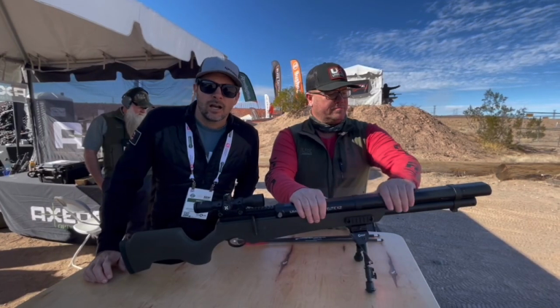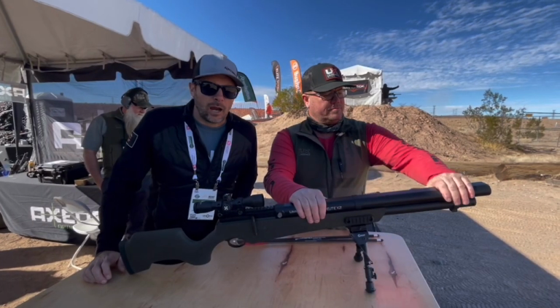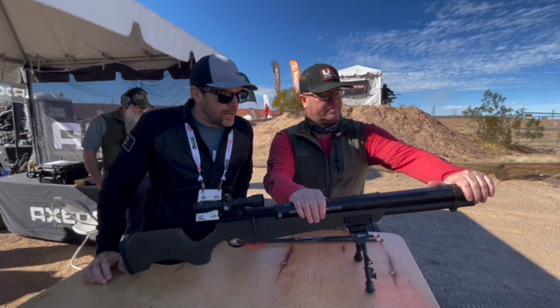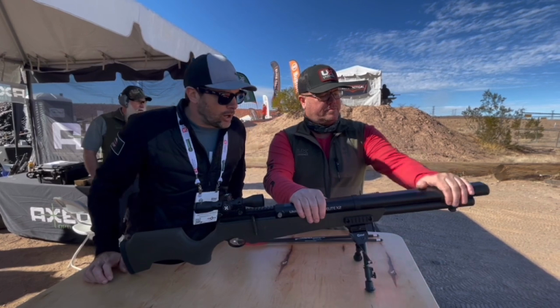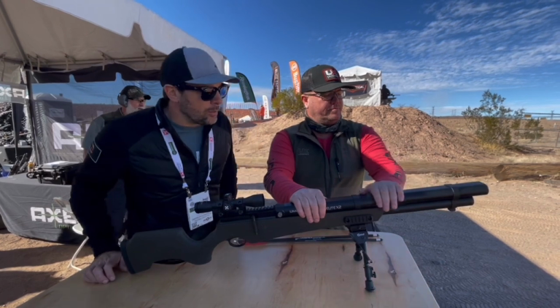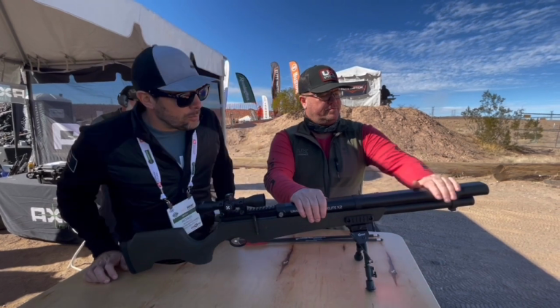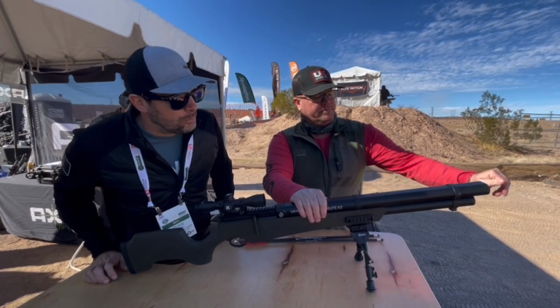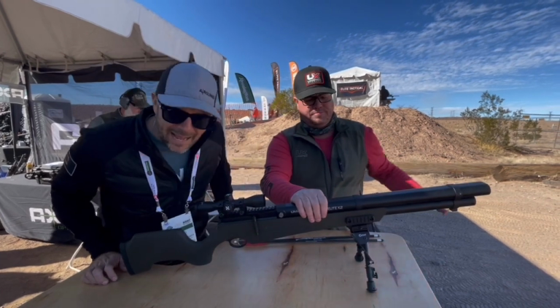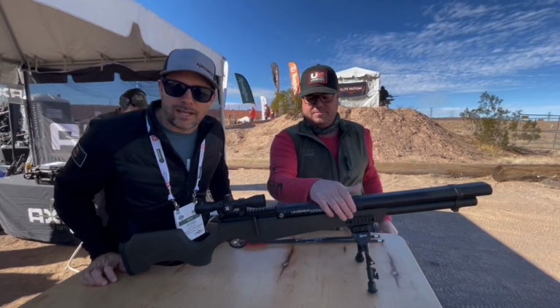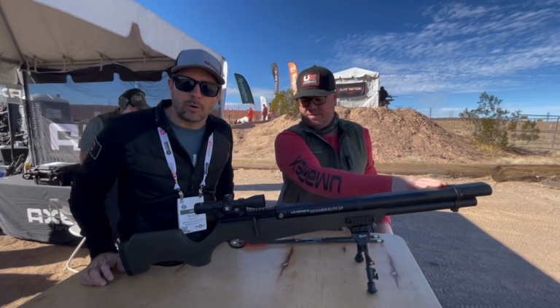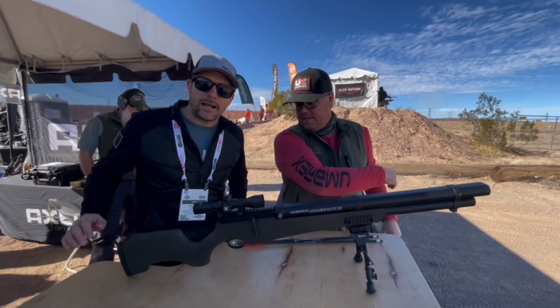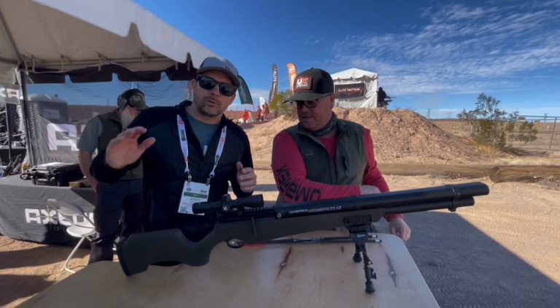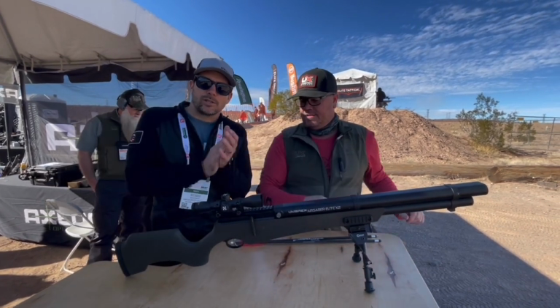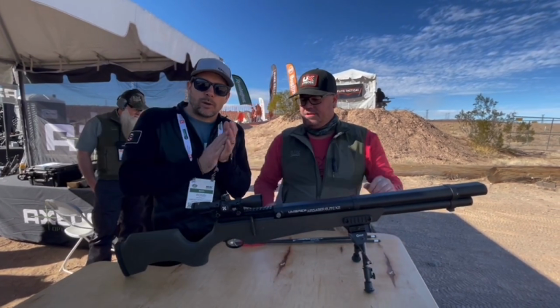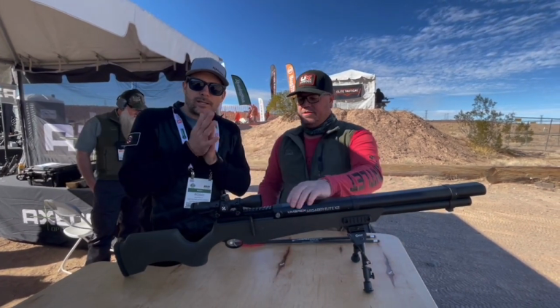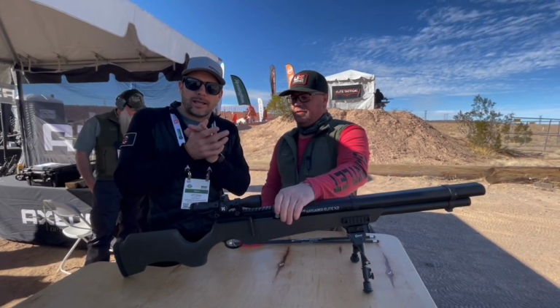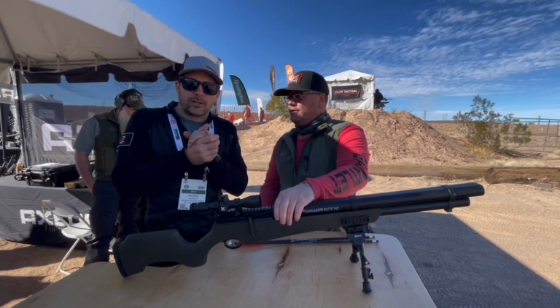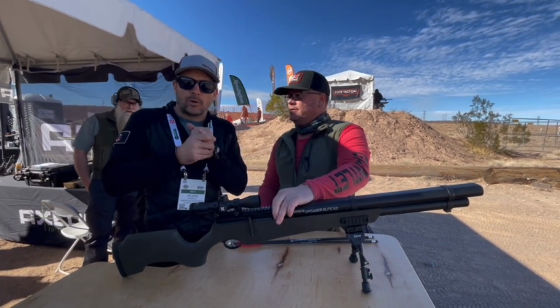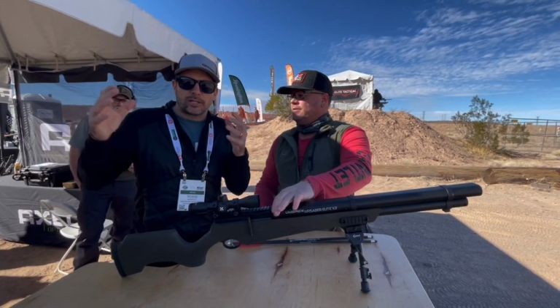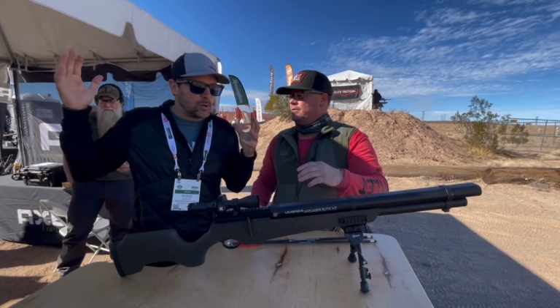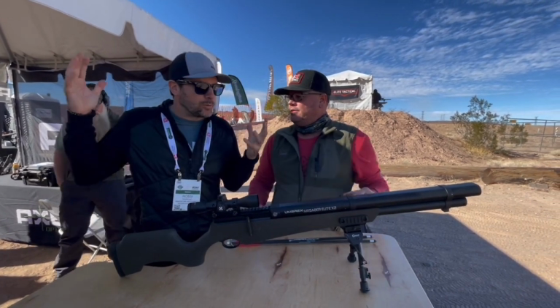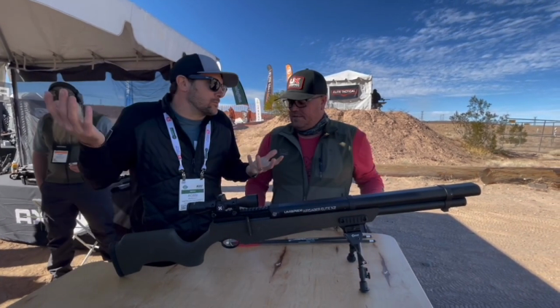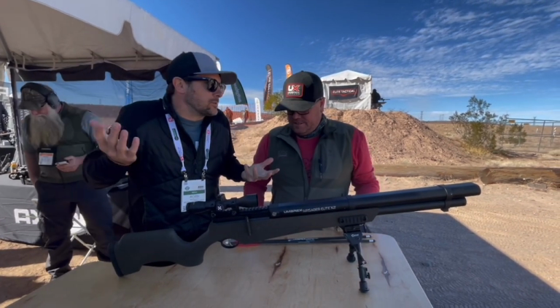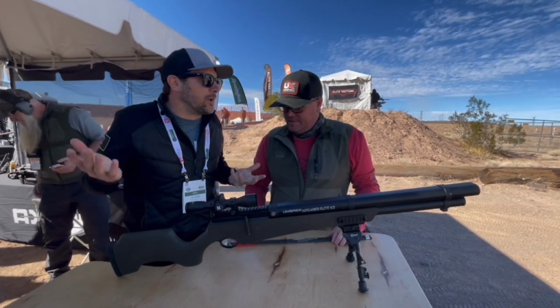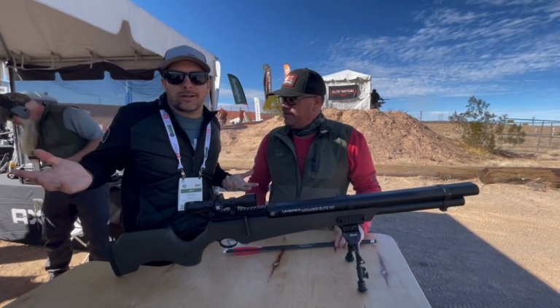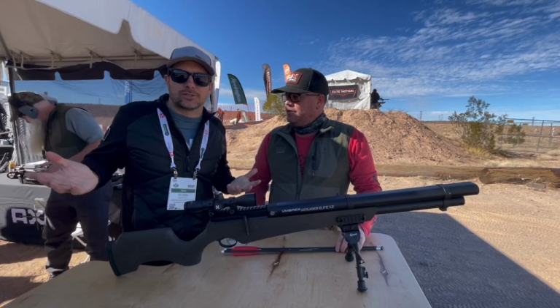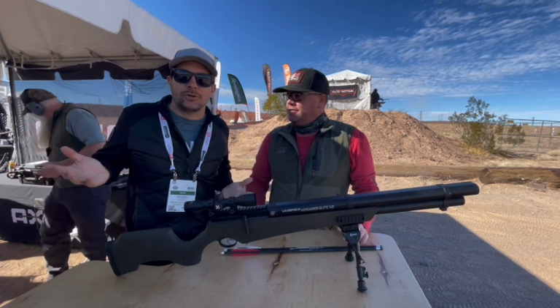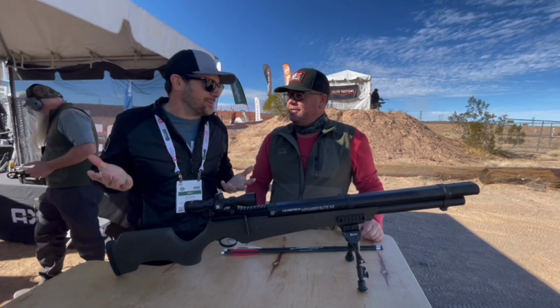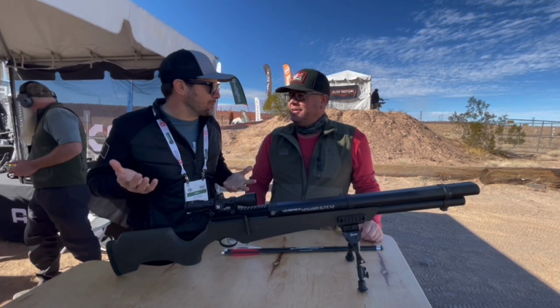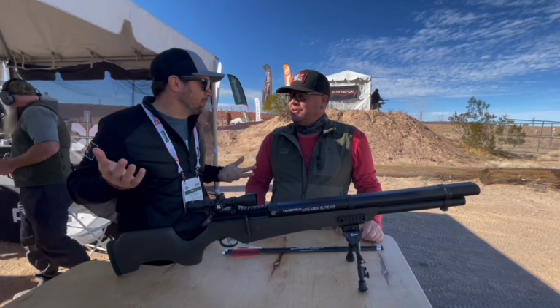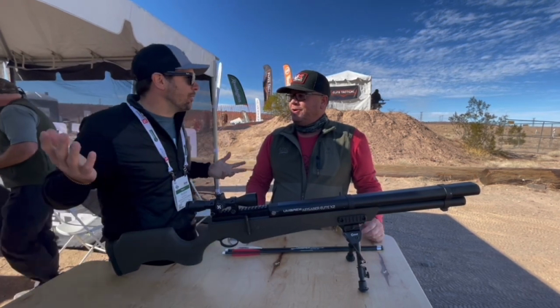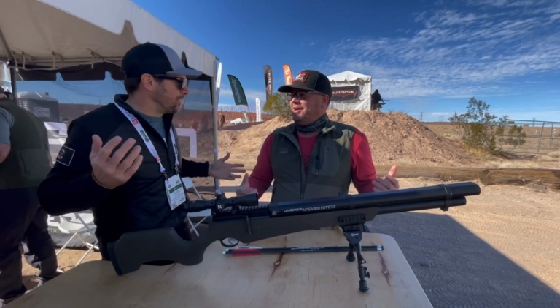We are back! We're back here, we're still at range day, still at the Oomarex booth, because it's the only air guns to shoot out here, and so we're gonna be here all day long.